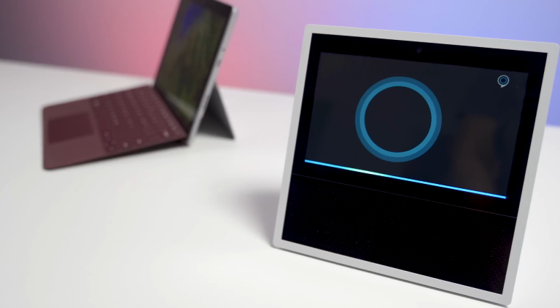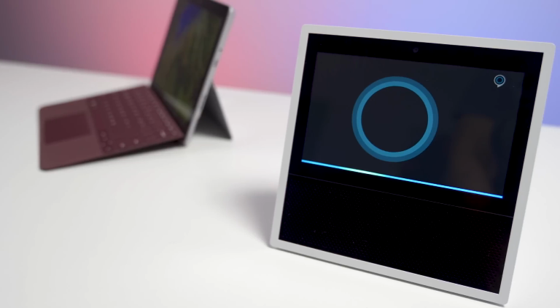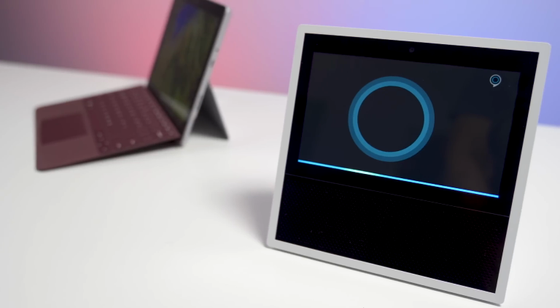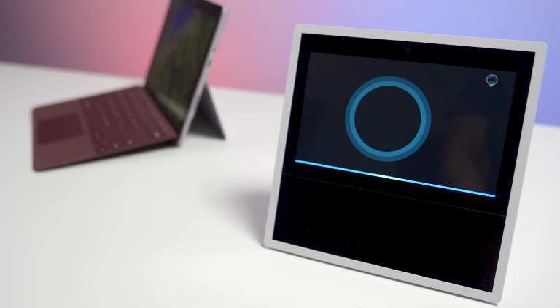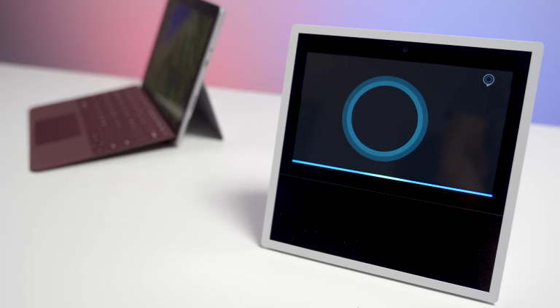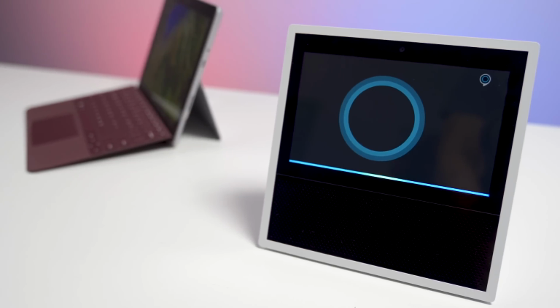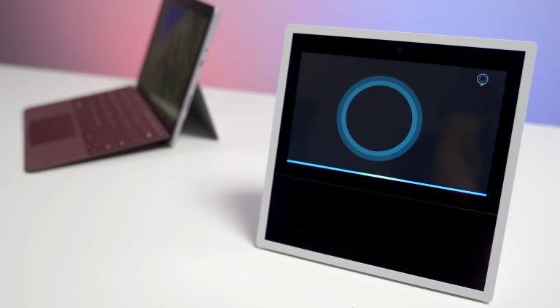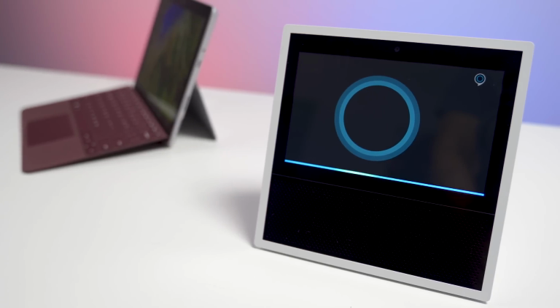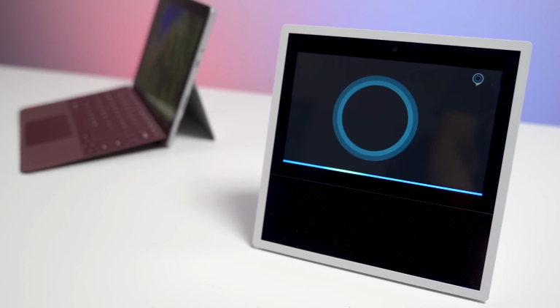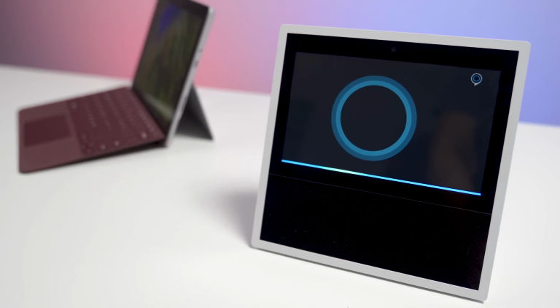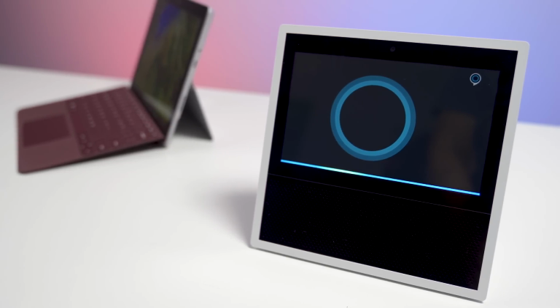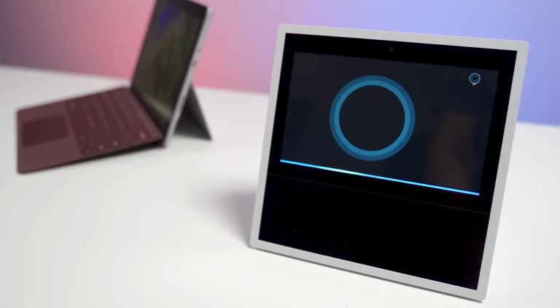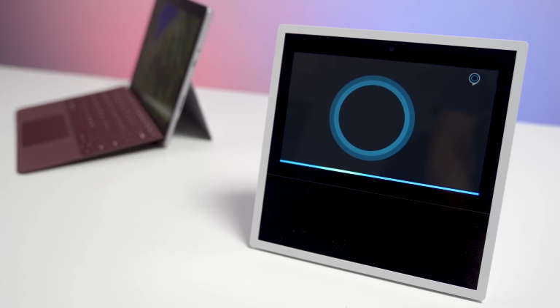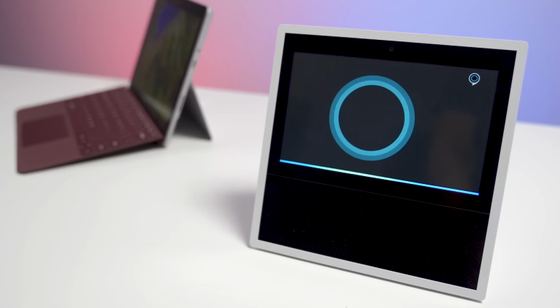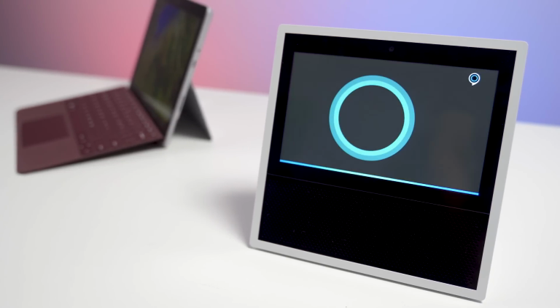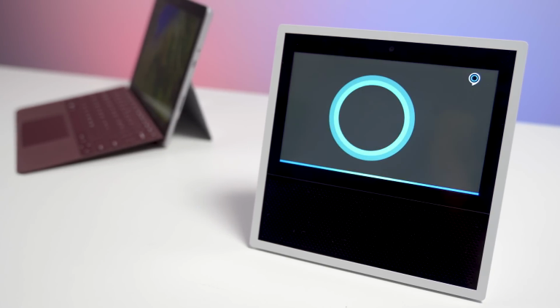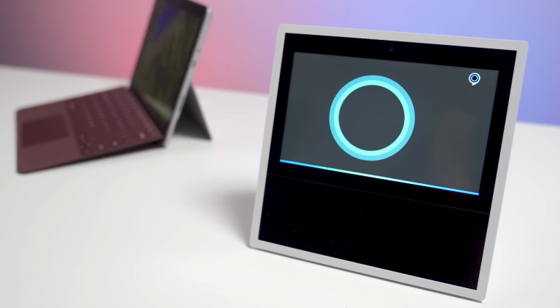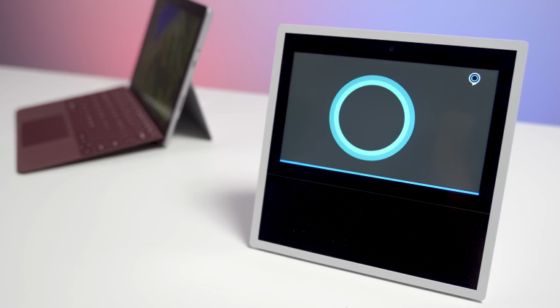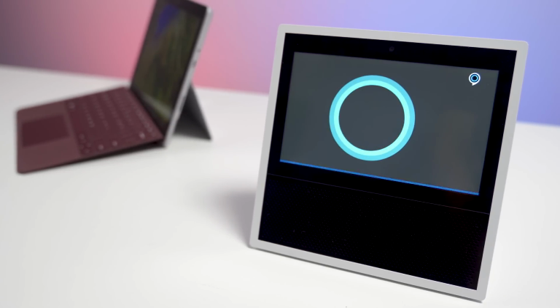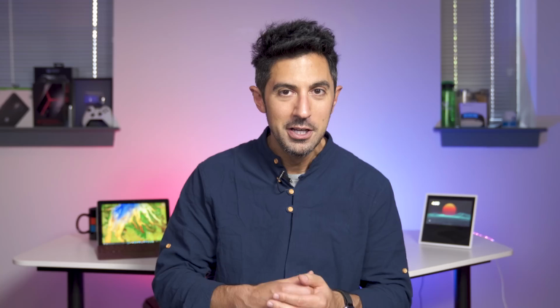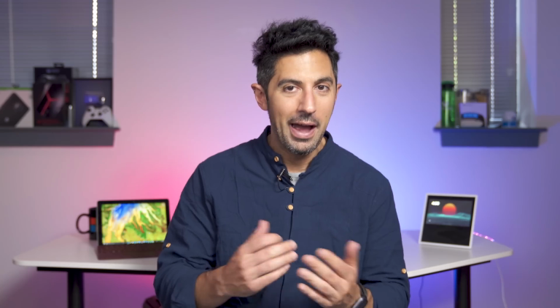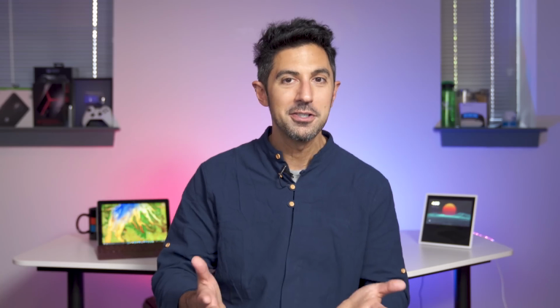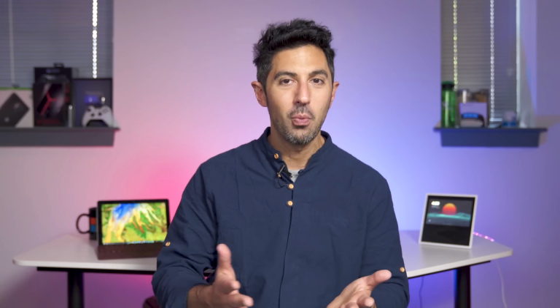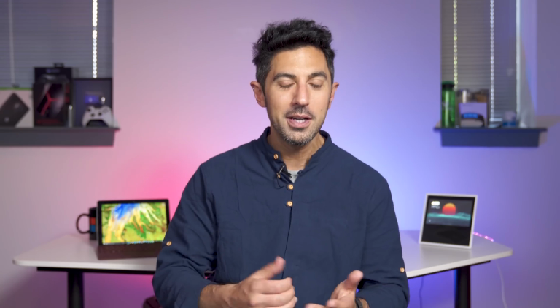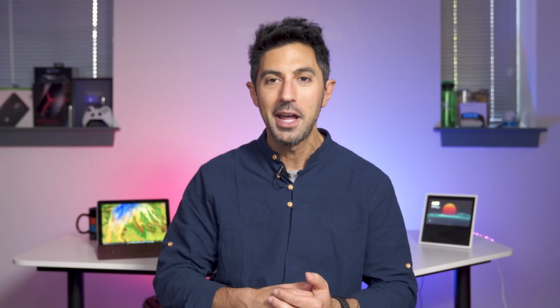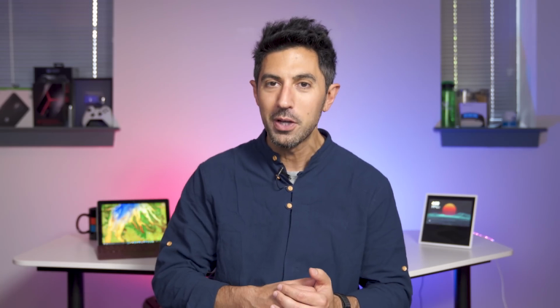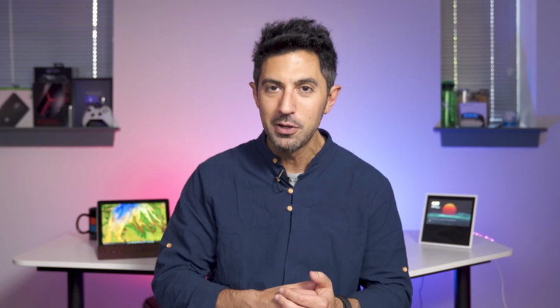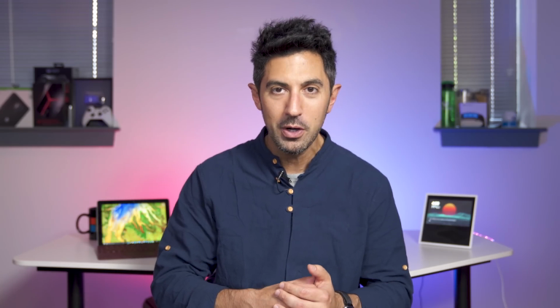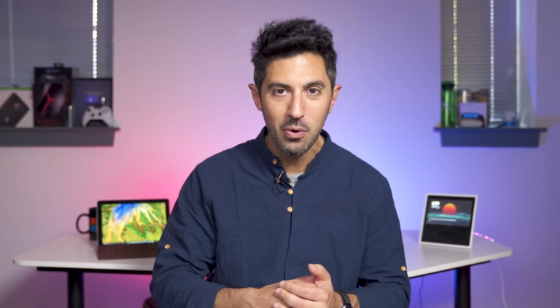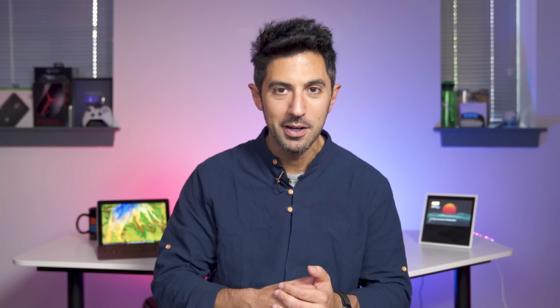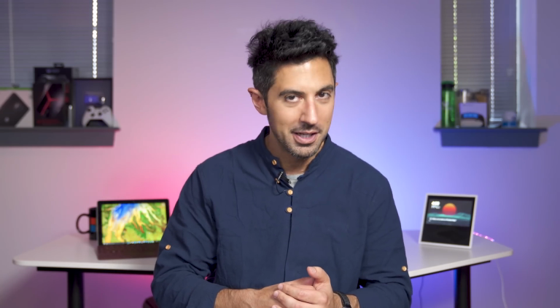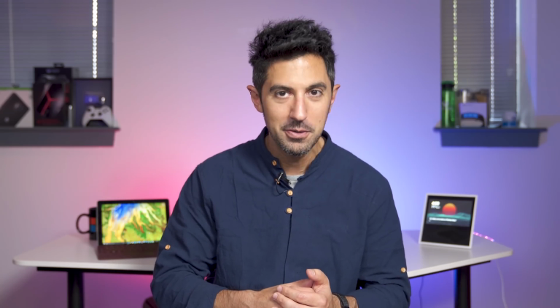Amazon and Microsoft have teamed up, and now Cortana and Alexa can talk to each other. So how does it work? Today we'll give you a quick tour. Stay tuned.